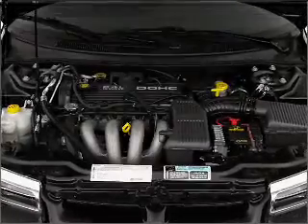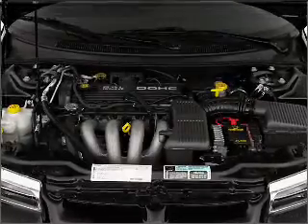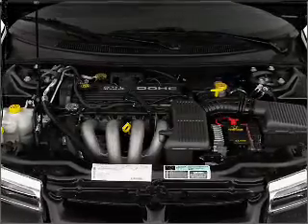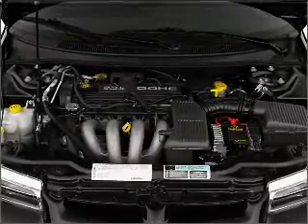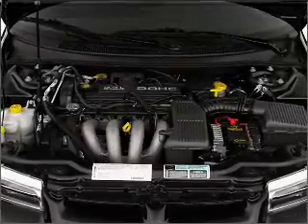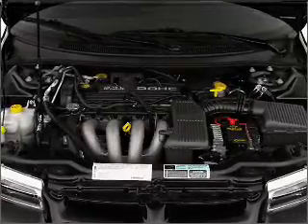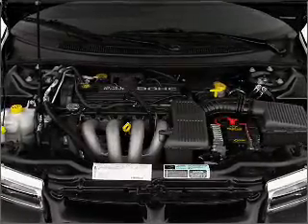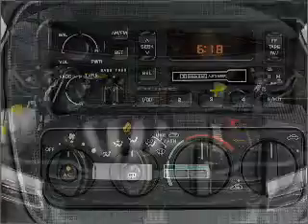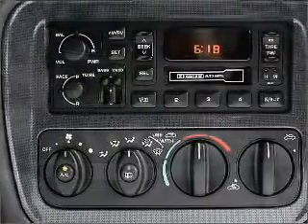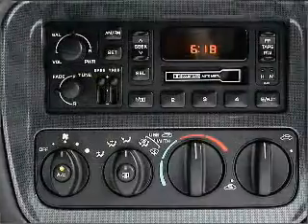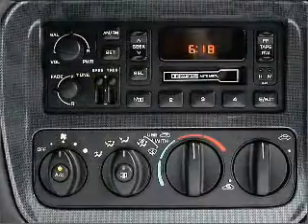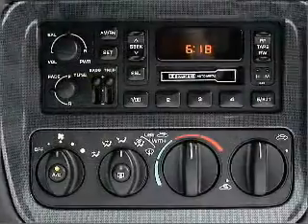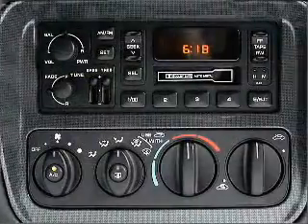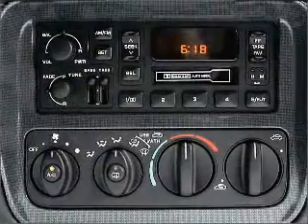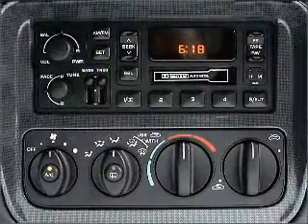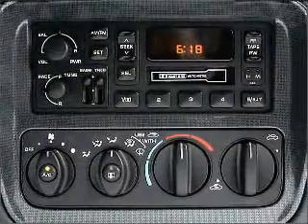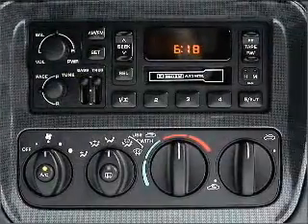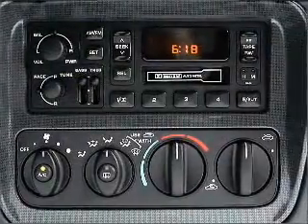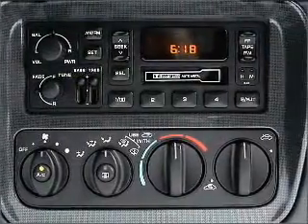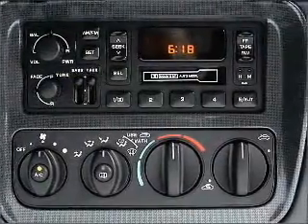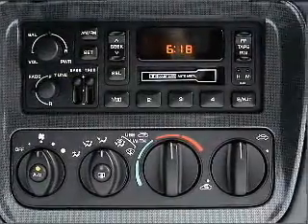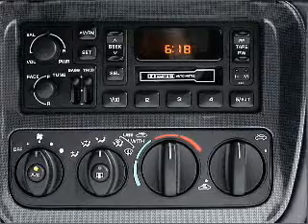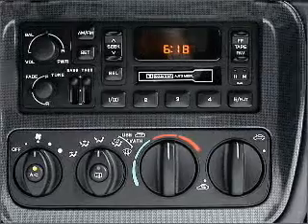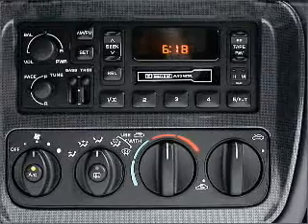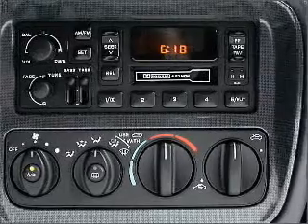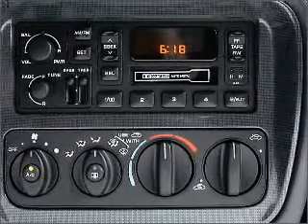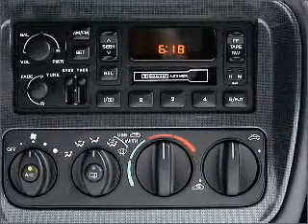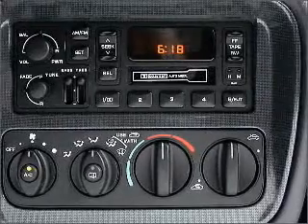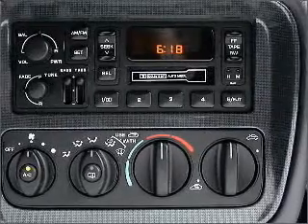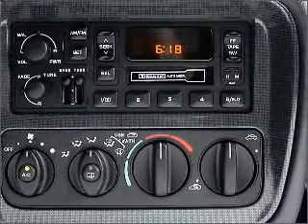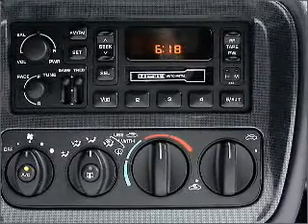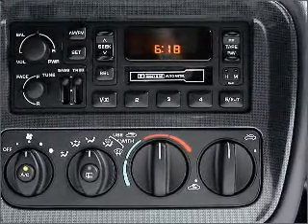Air conditioning, power steering, and AM FM stereo, and an adjustable tilt steering wheel.